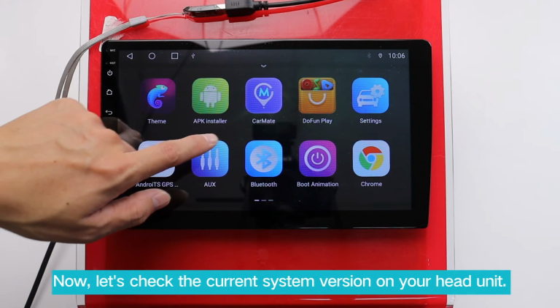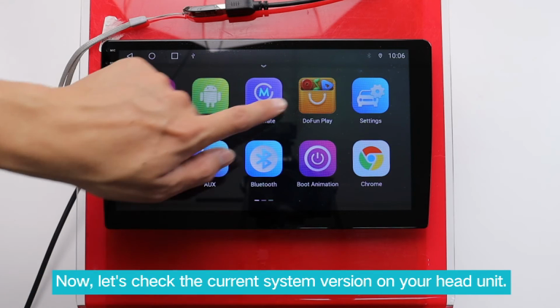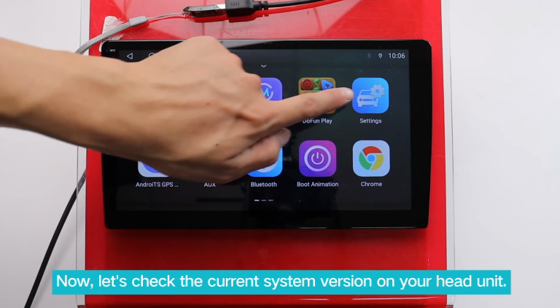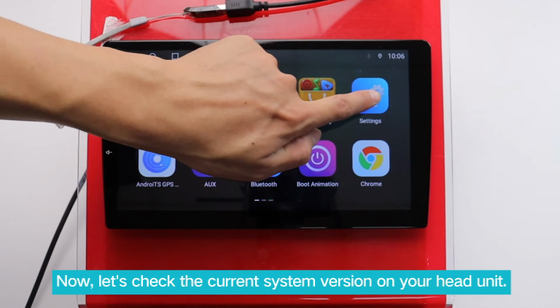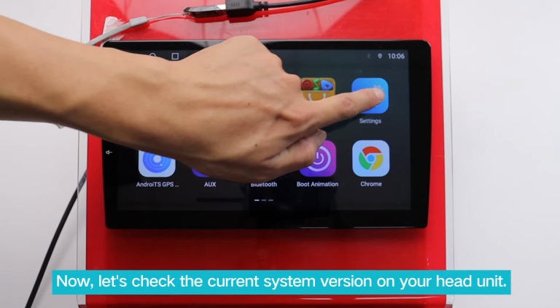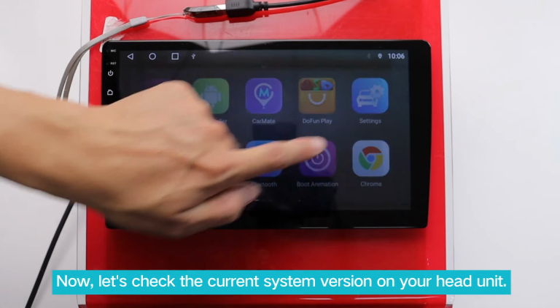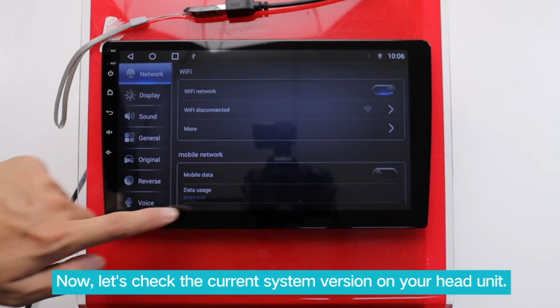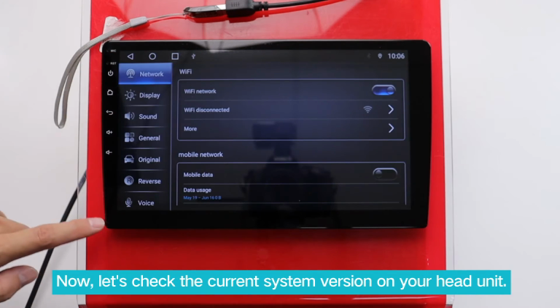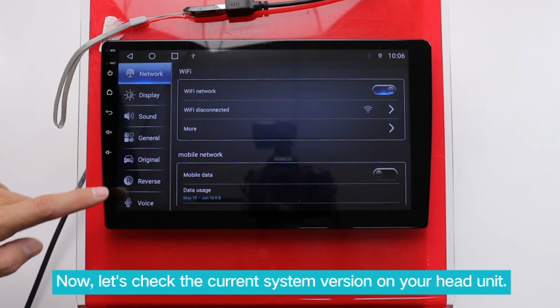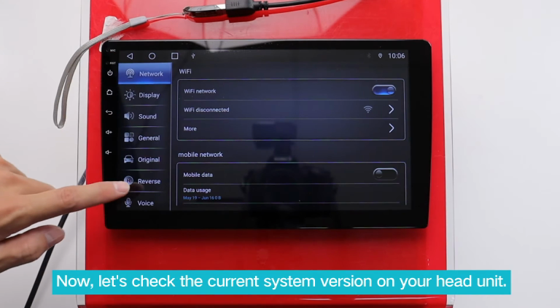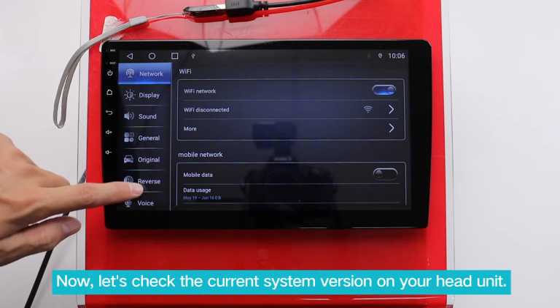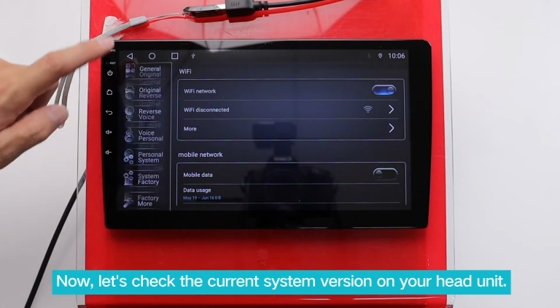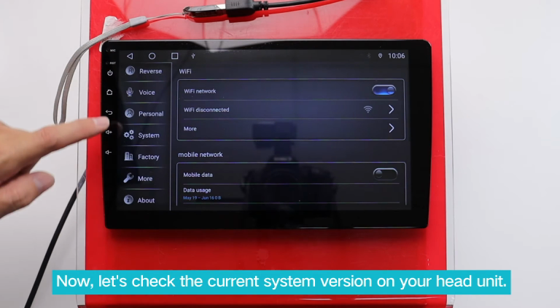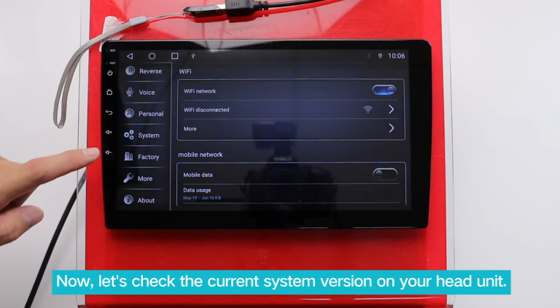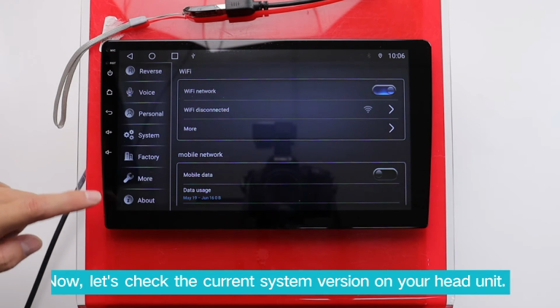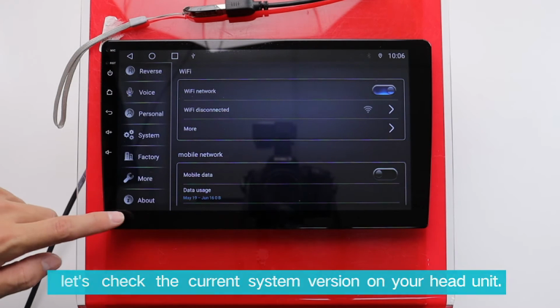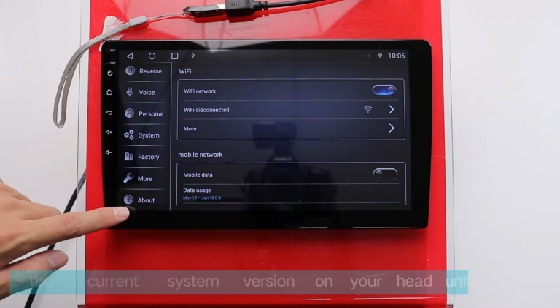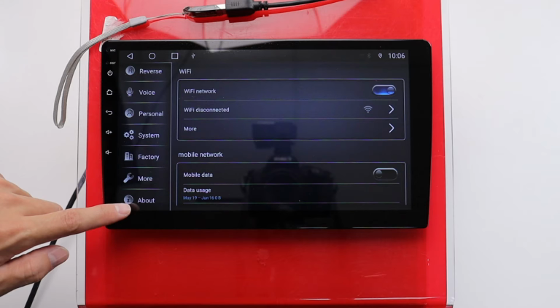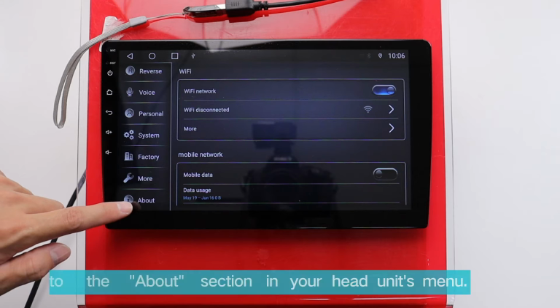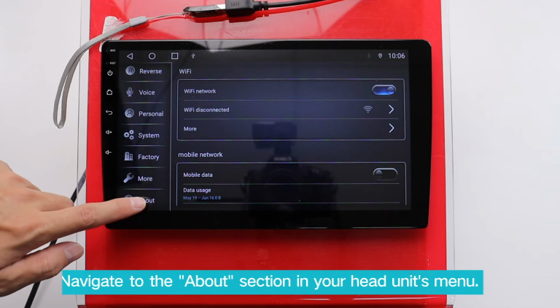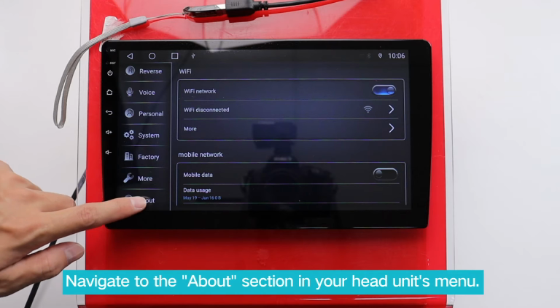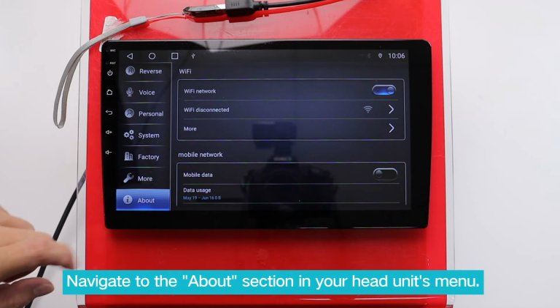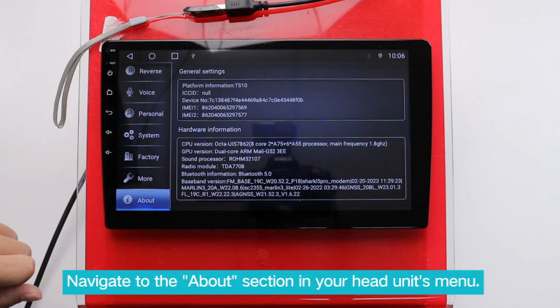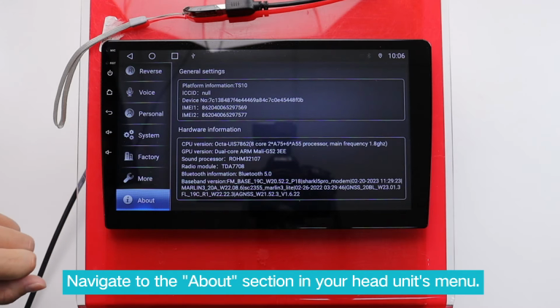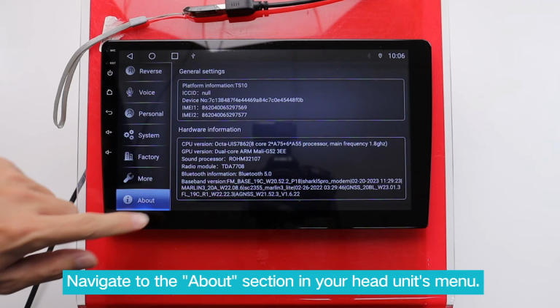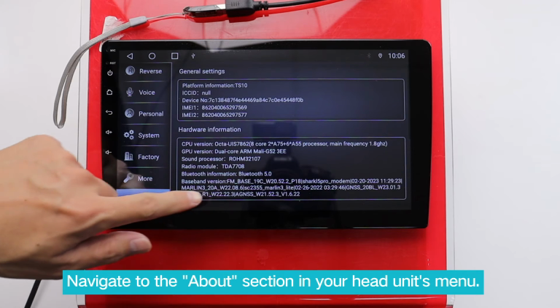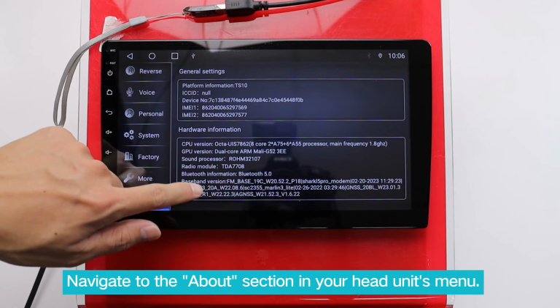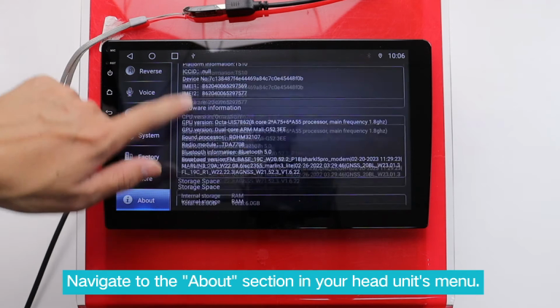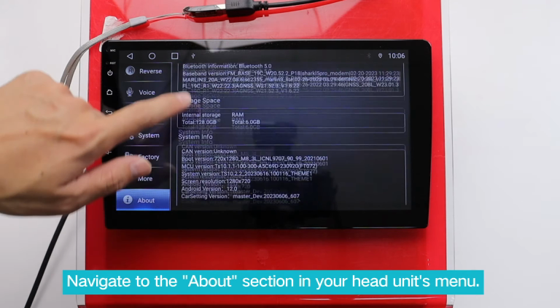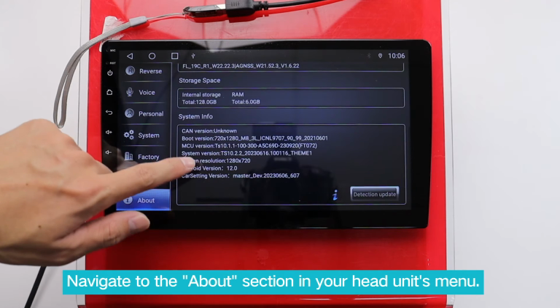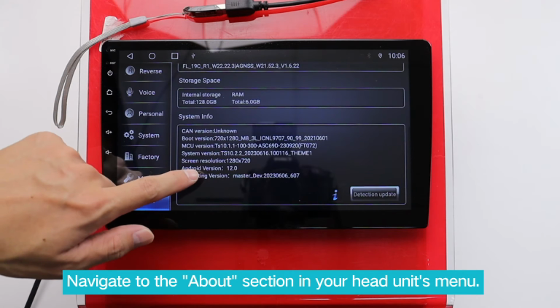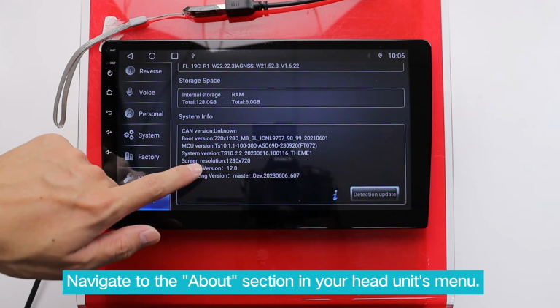Now, let's check the current system version on your head unit. Navigate to the About section in your head unit's menu.